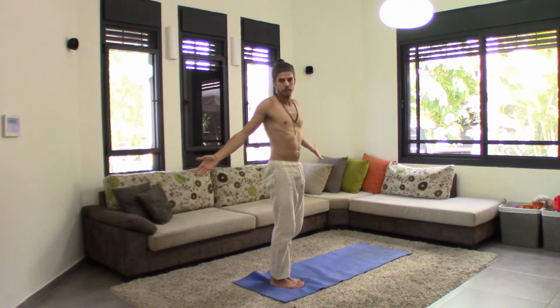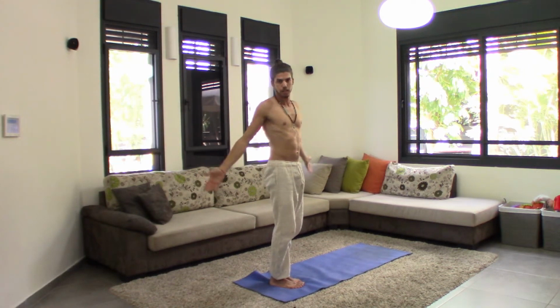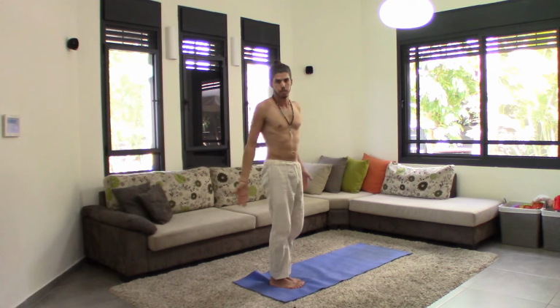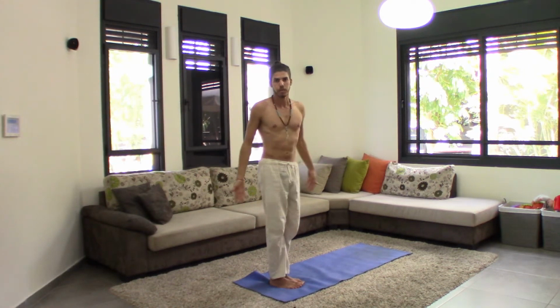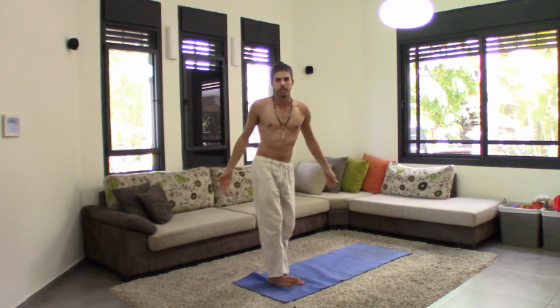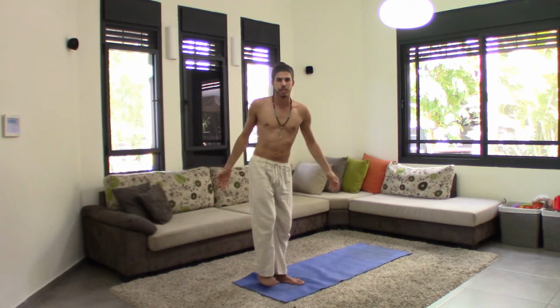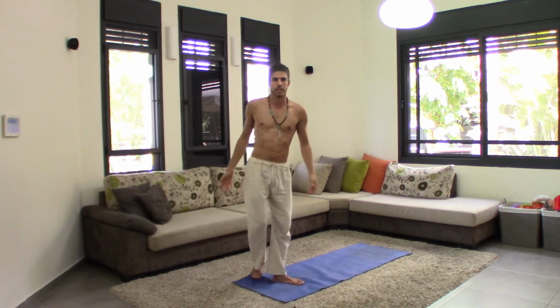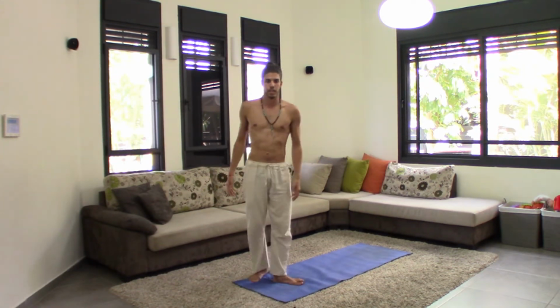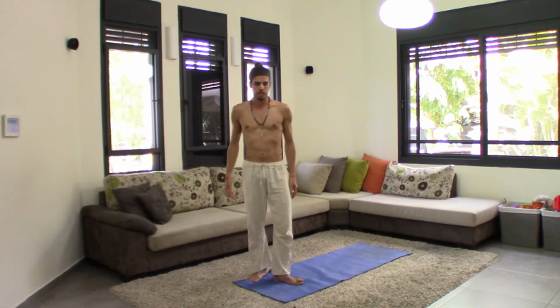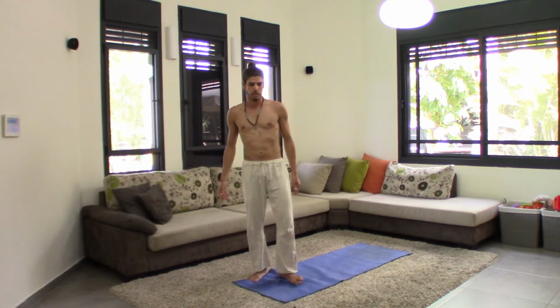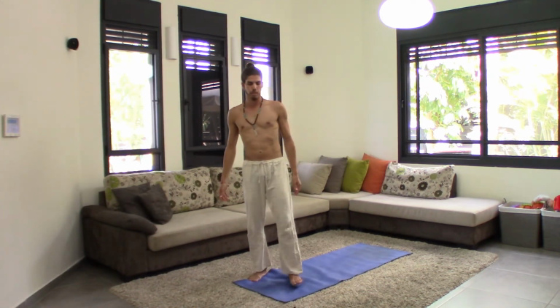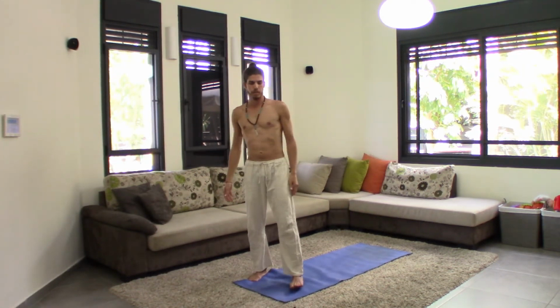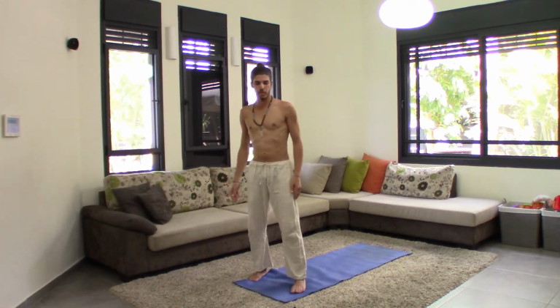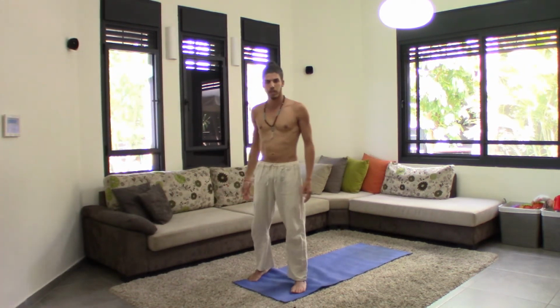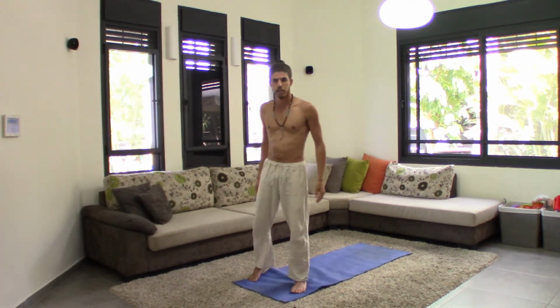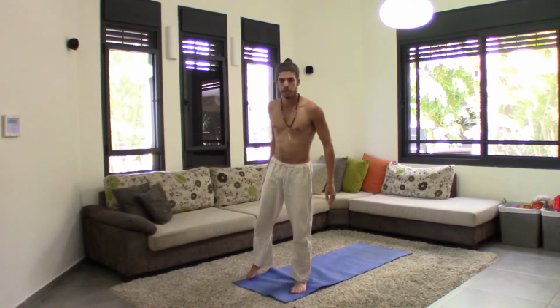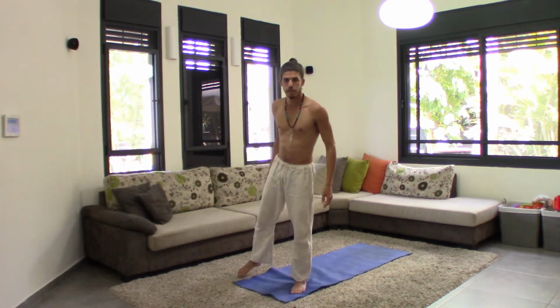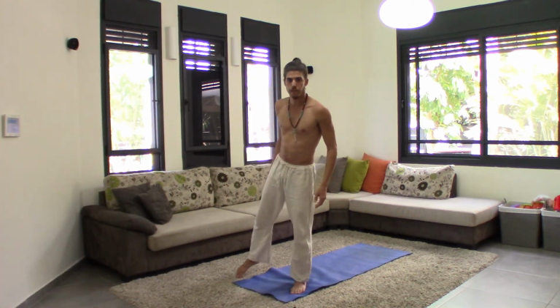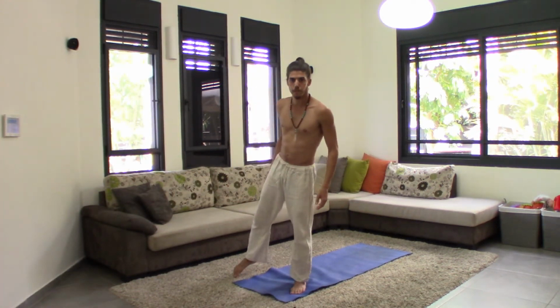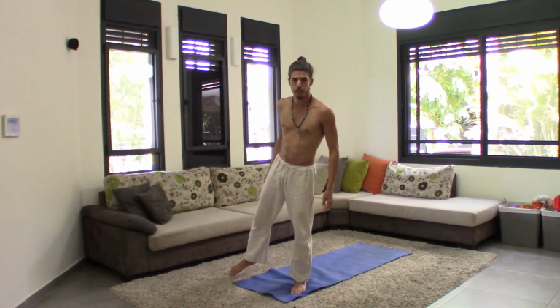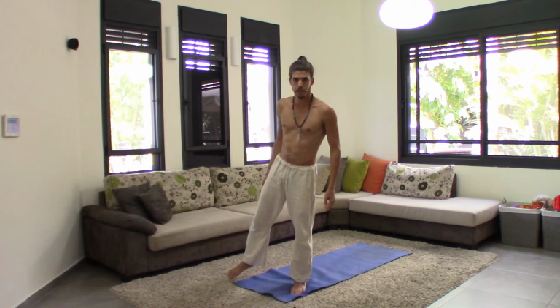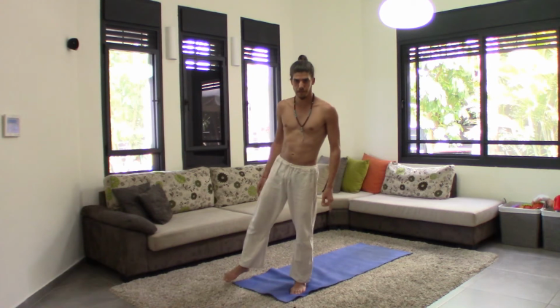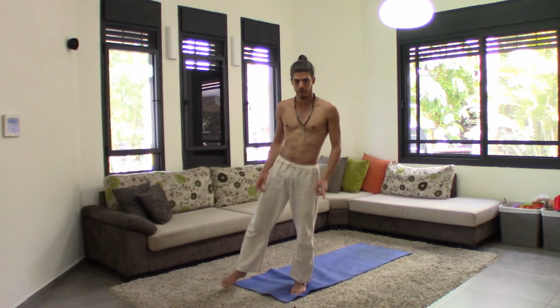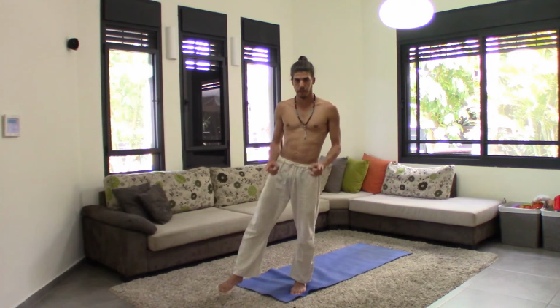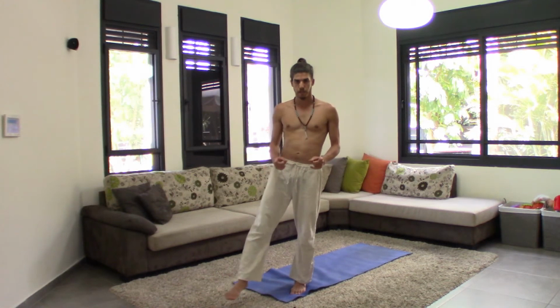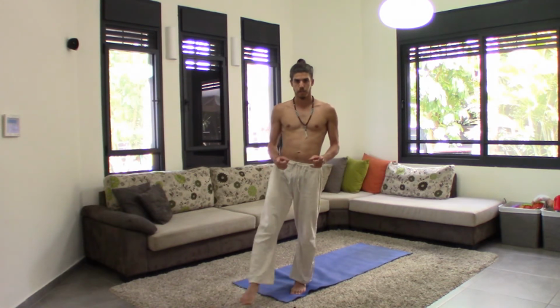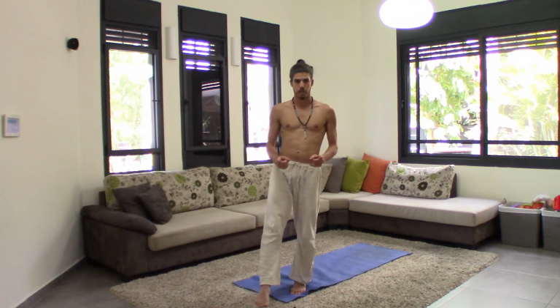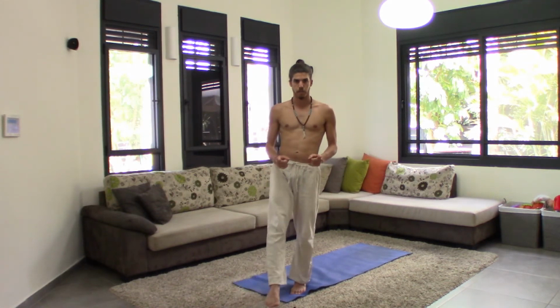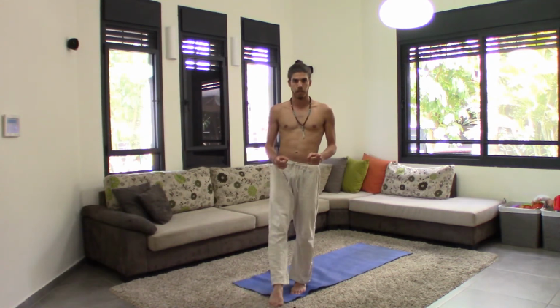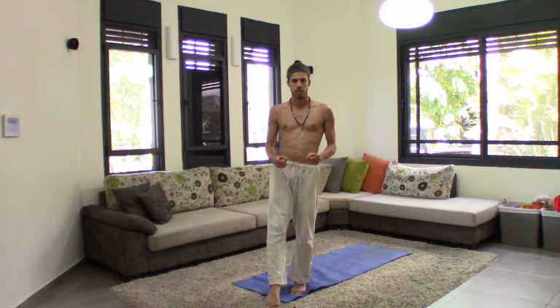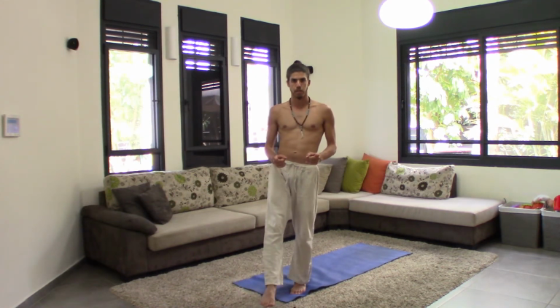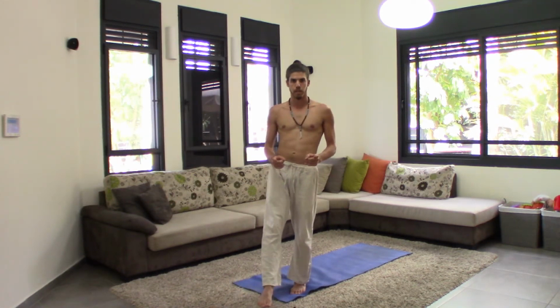This is Utkatasana, chair pose. Very simple. See you in the next one.